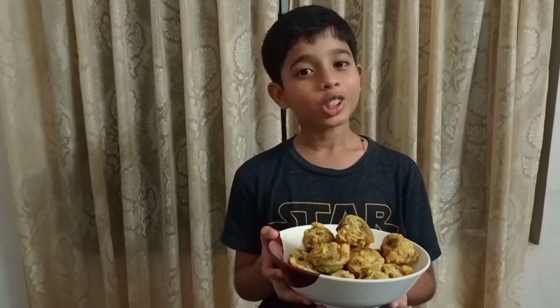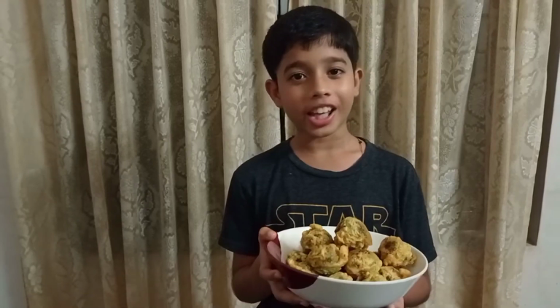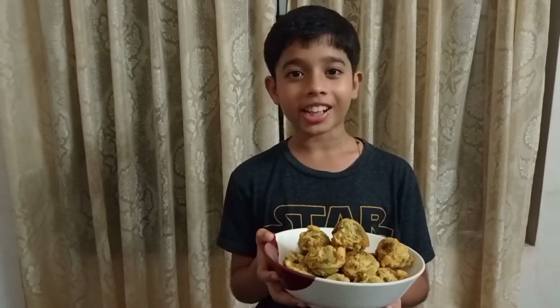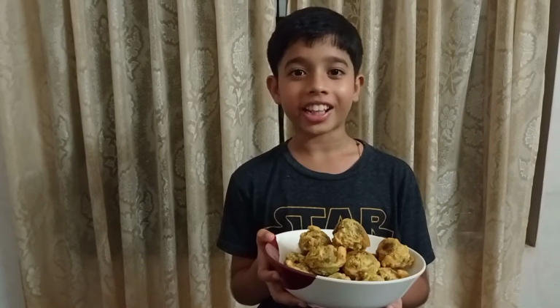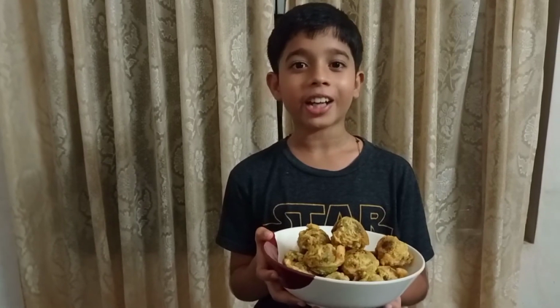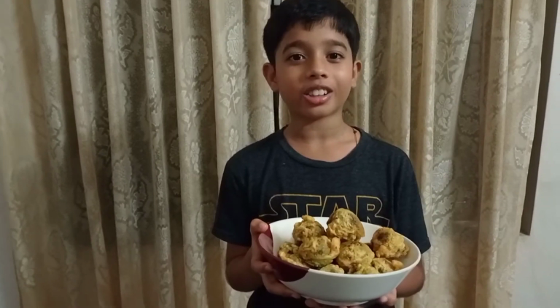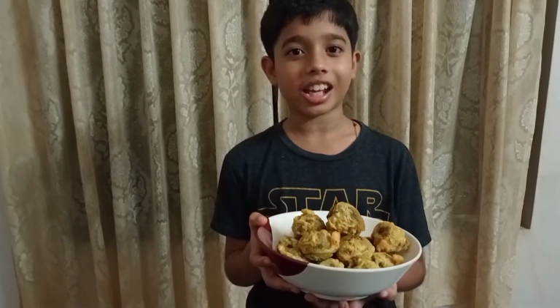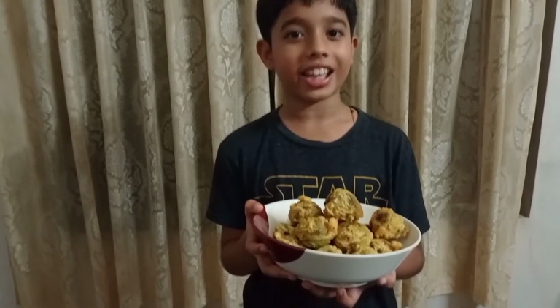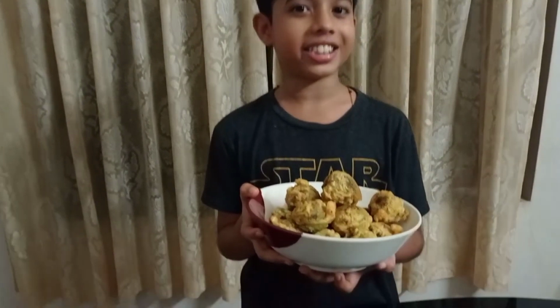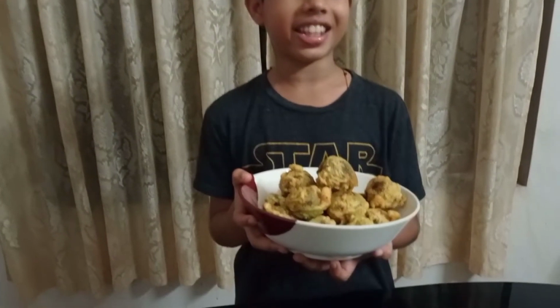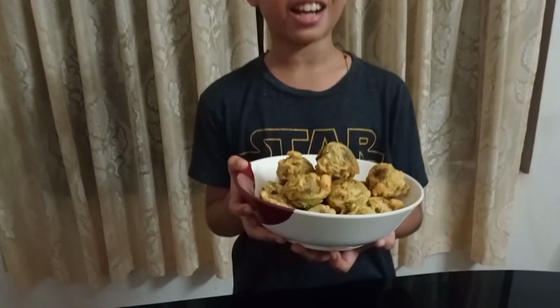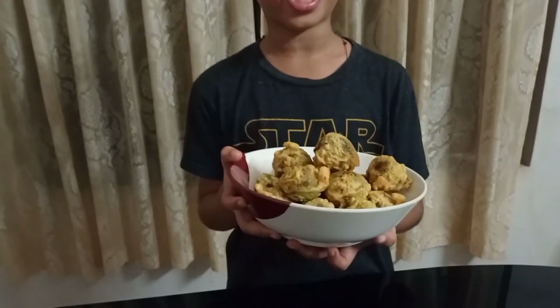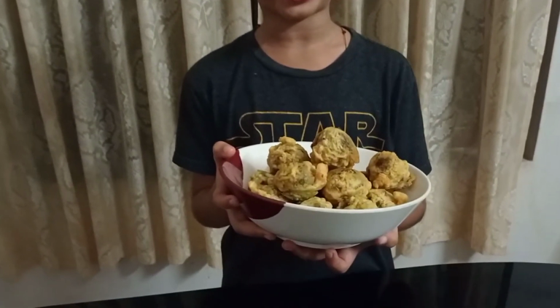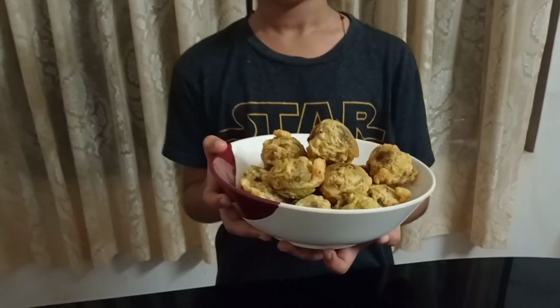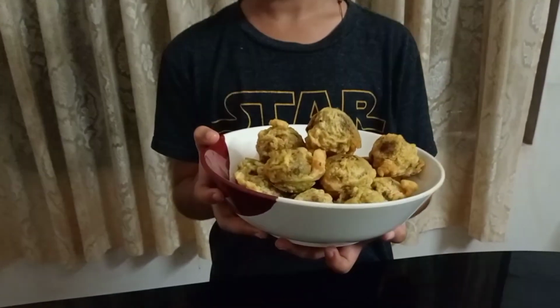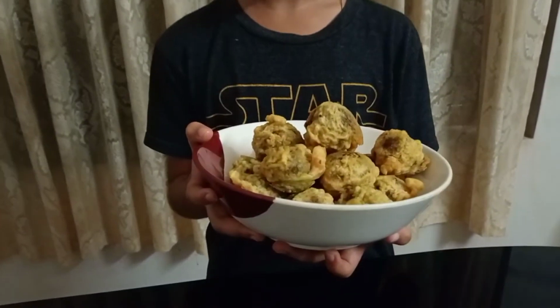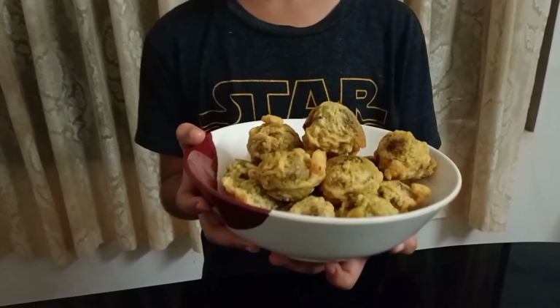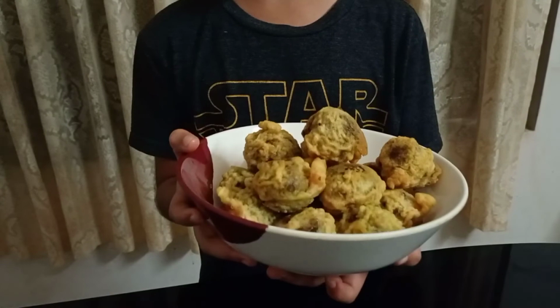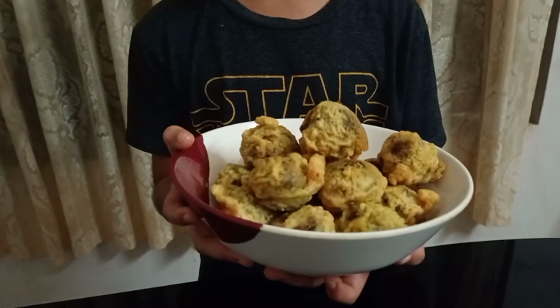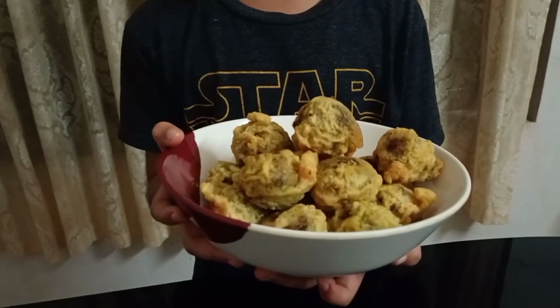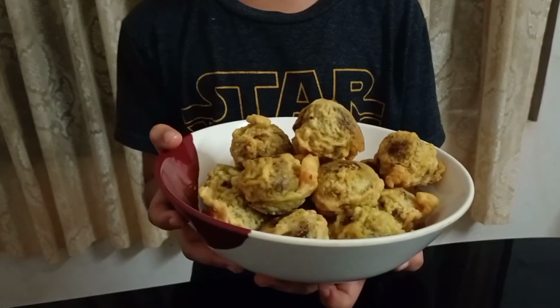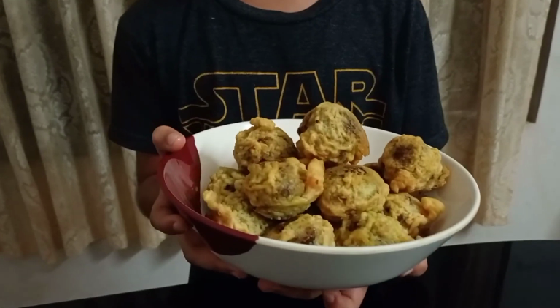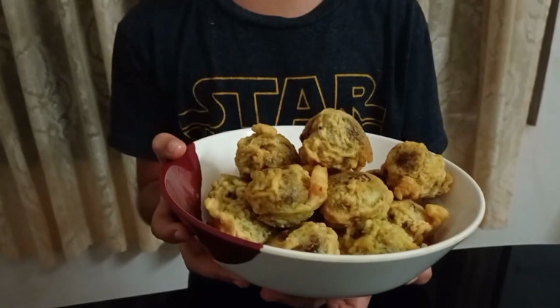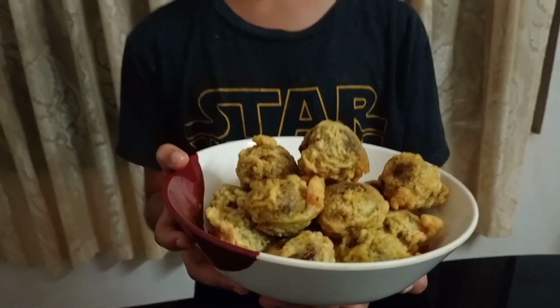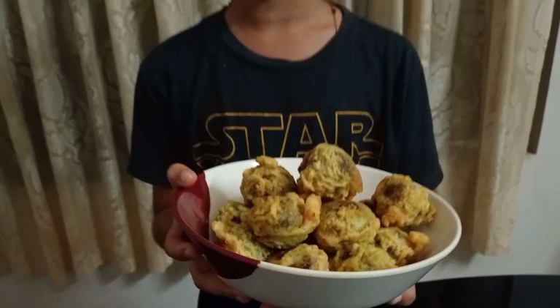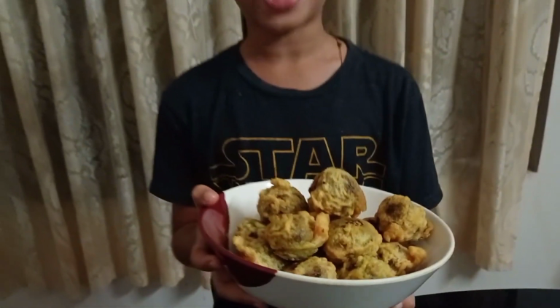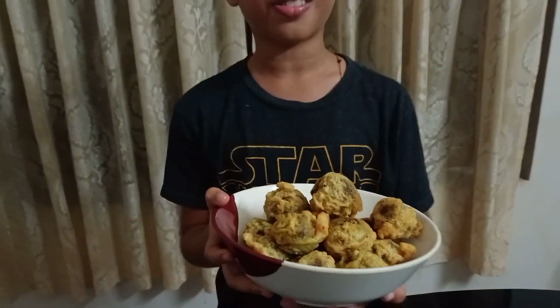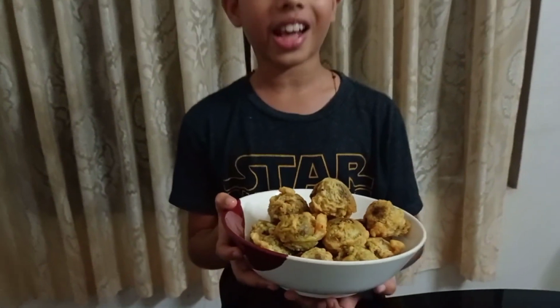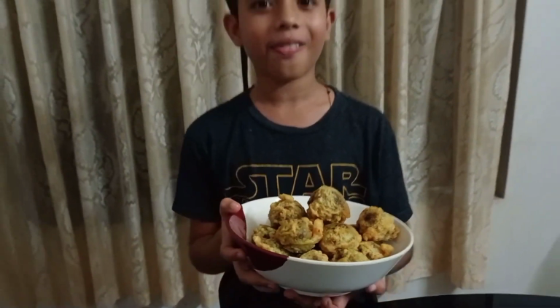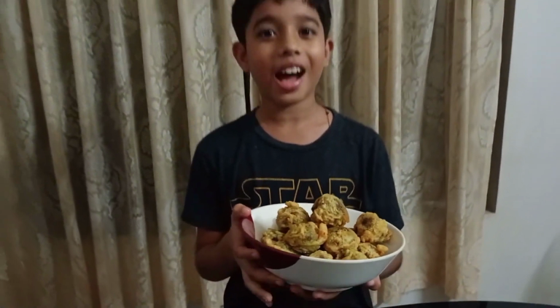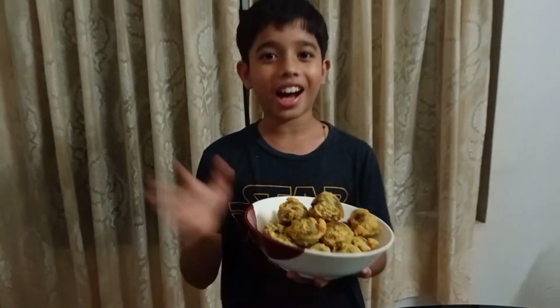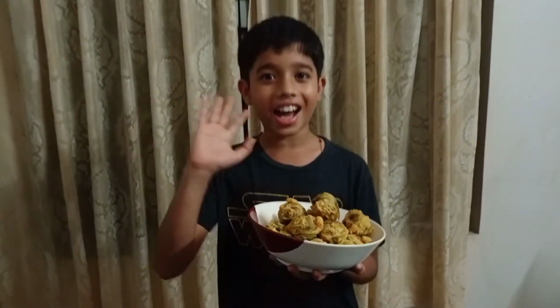It is so easy to fry it. We are going to fry it. Bye-bye!